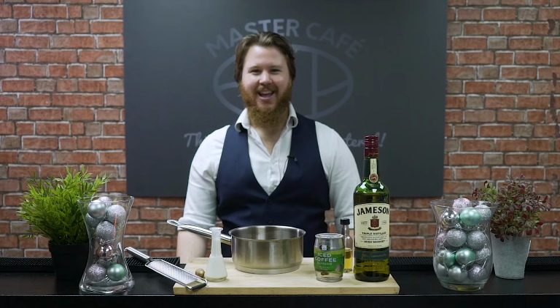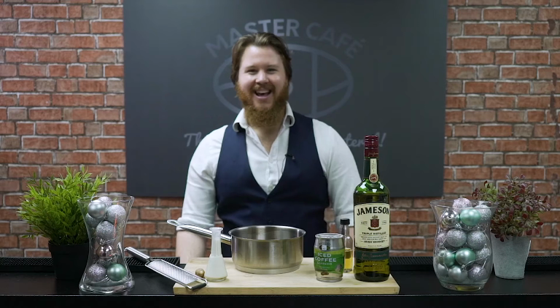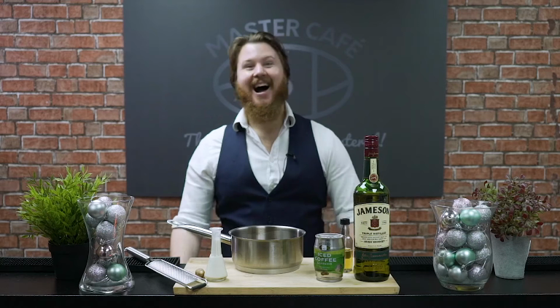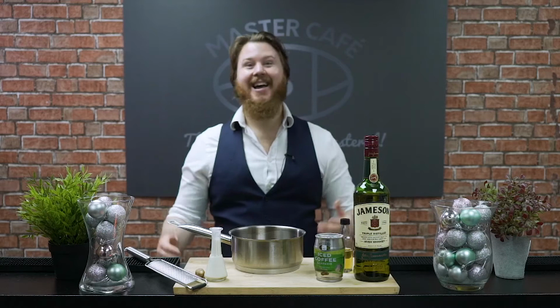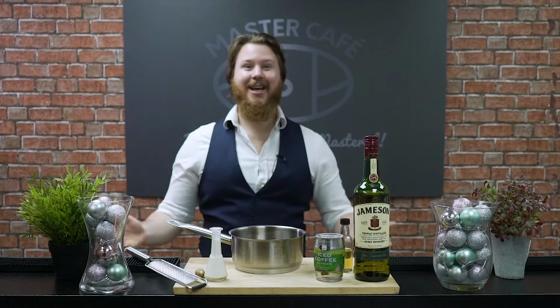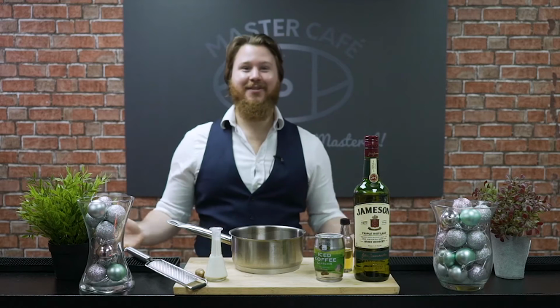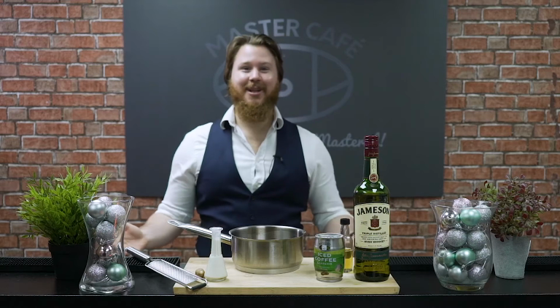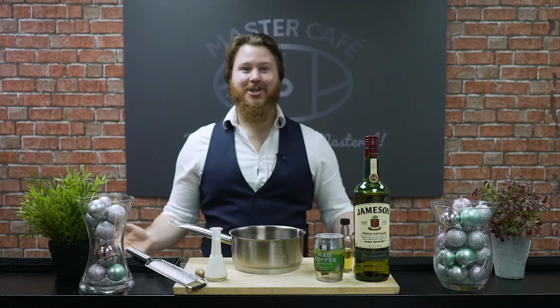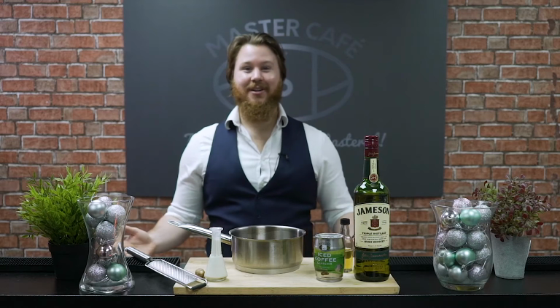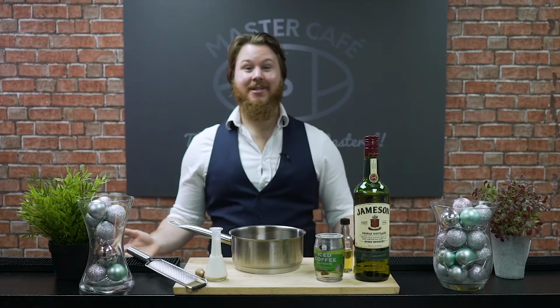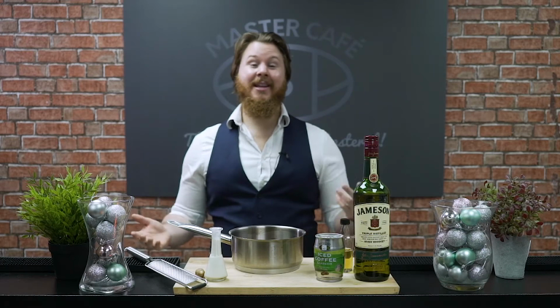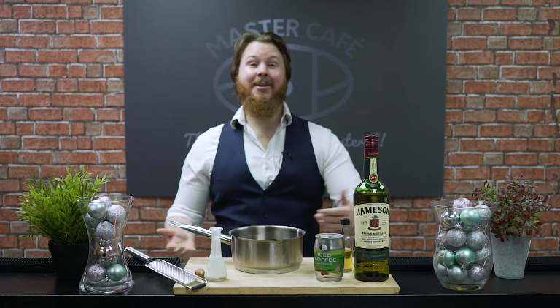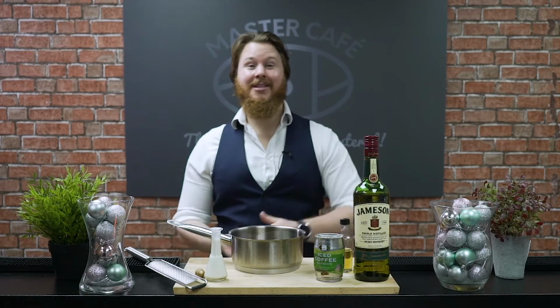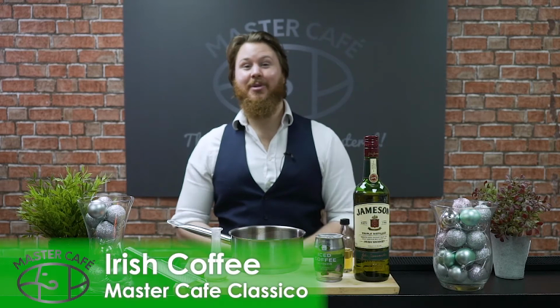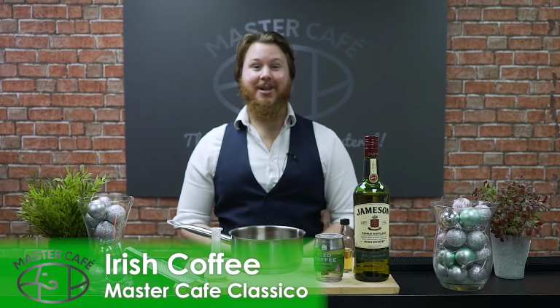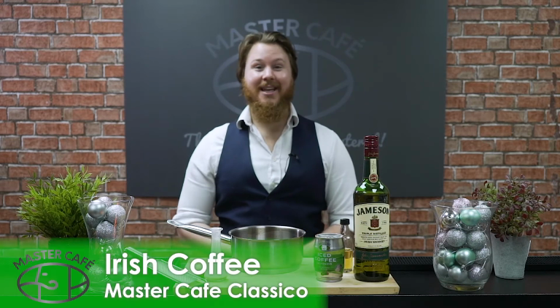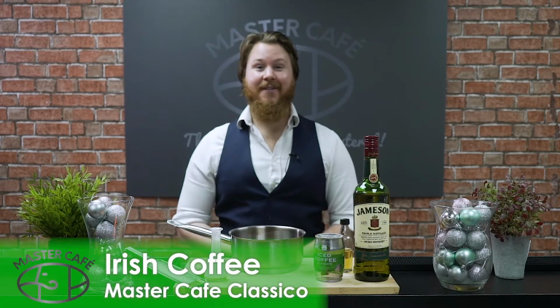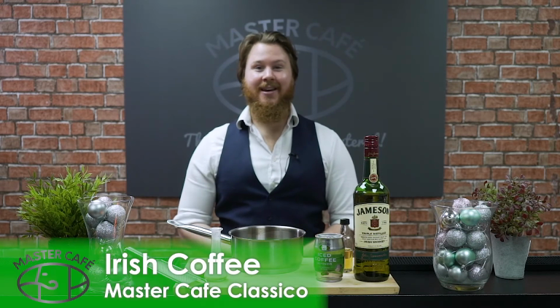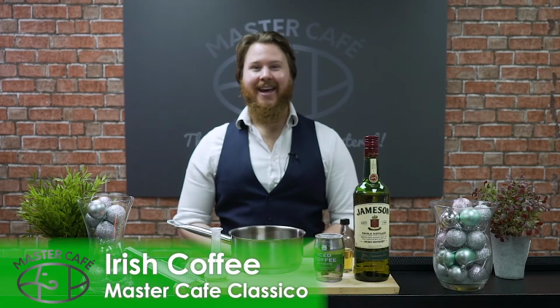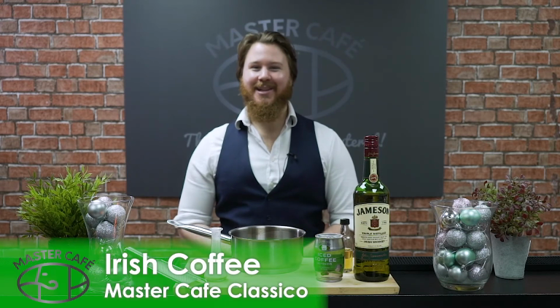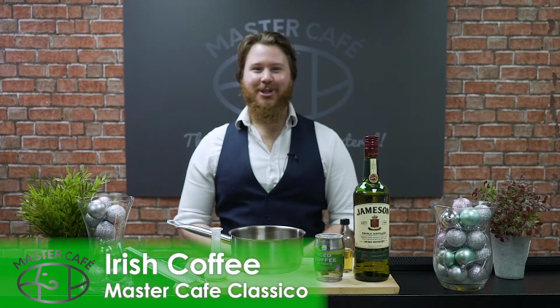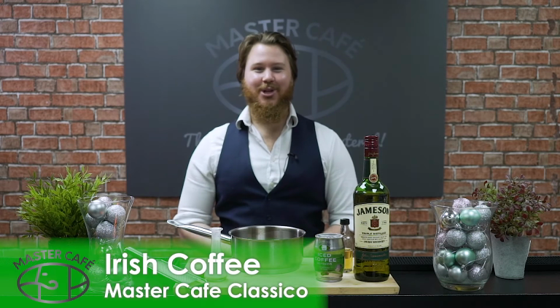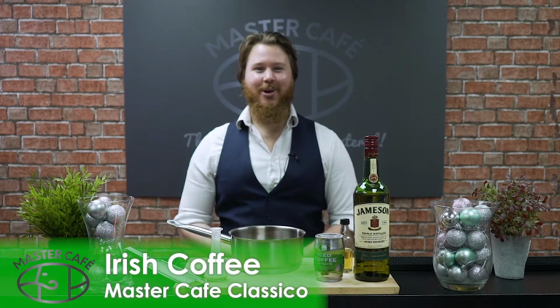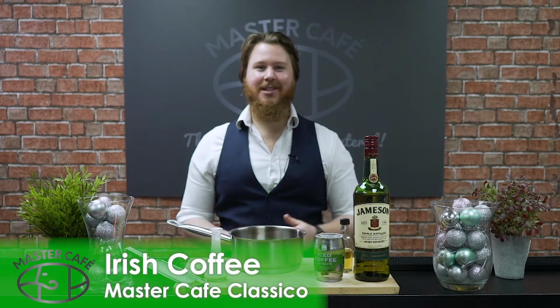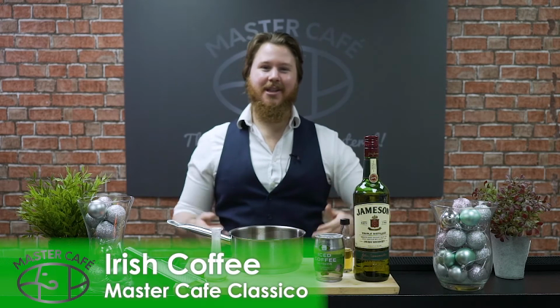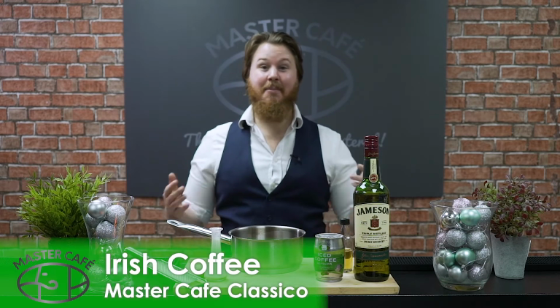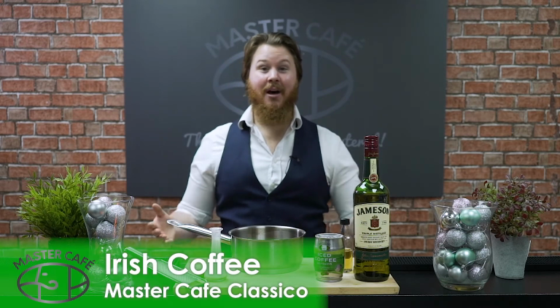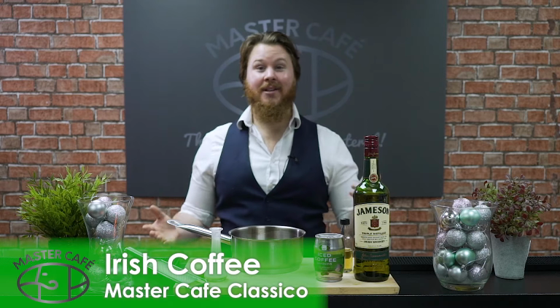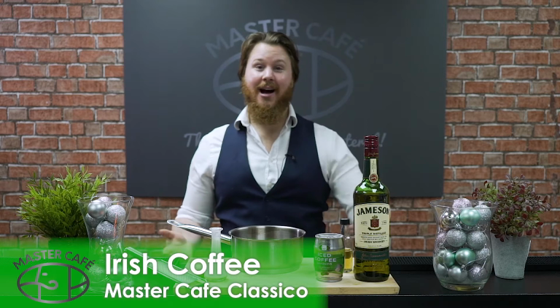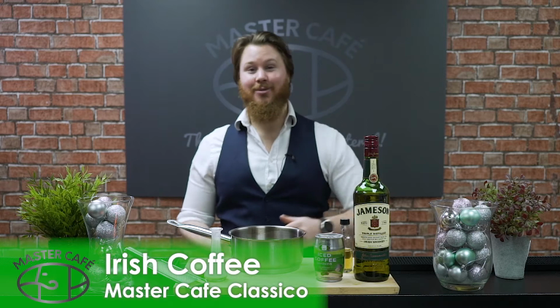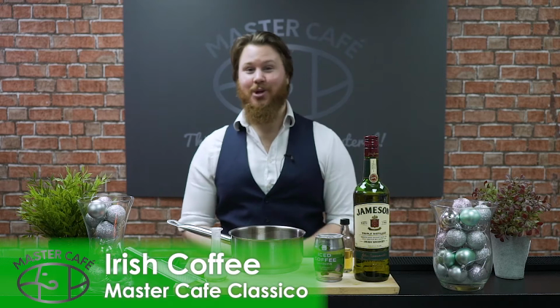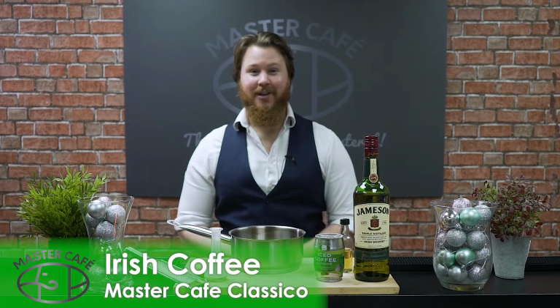Hi, I'm Callum from Liquid Chefs, and I'm here today with Master Cafe. I'm going to show you how to make the perfect Irish coffee.